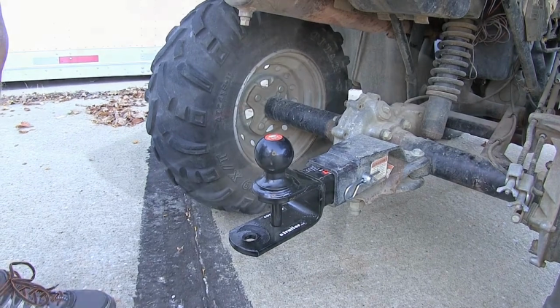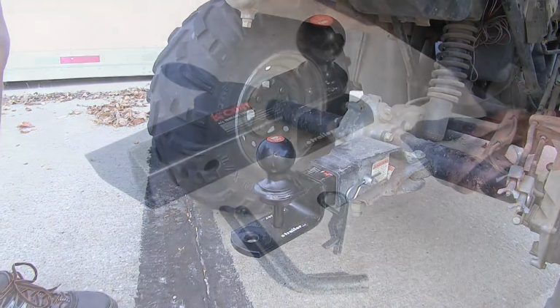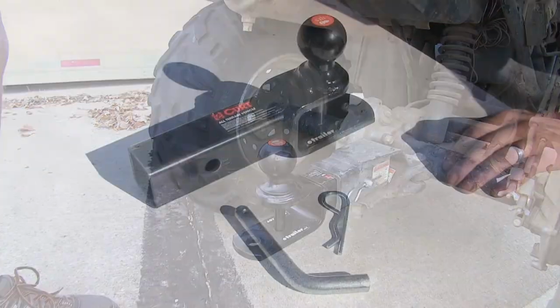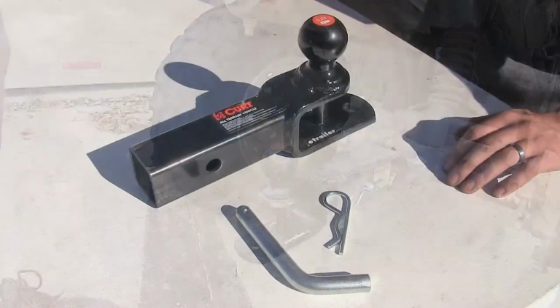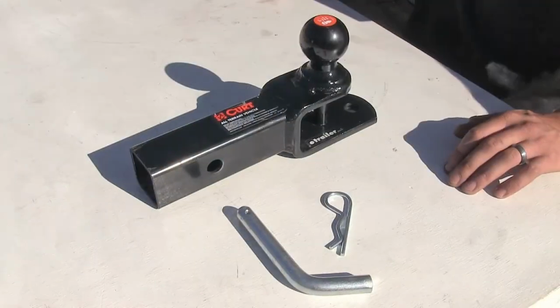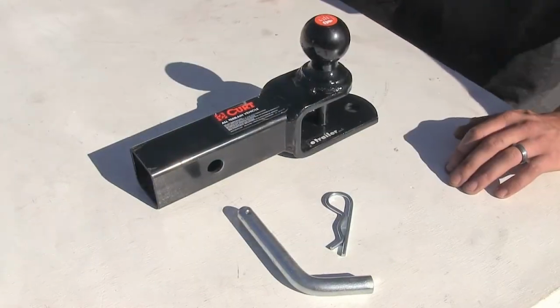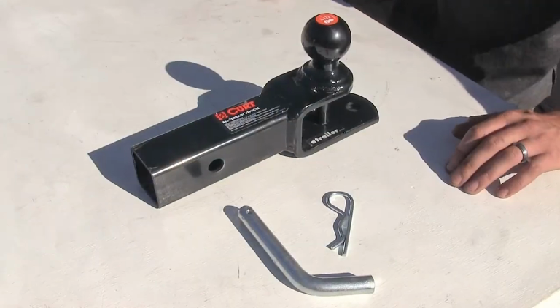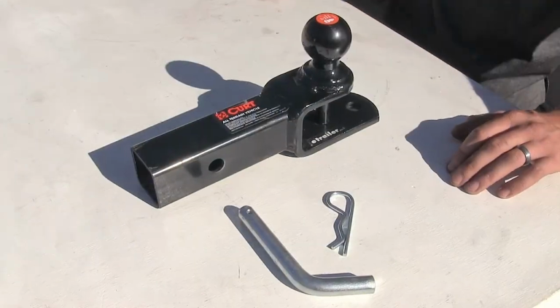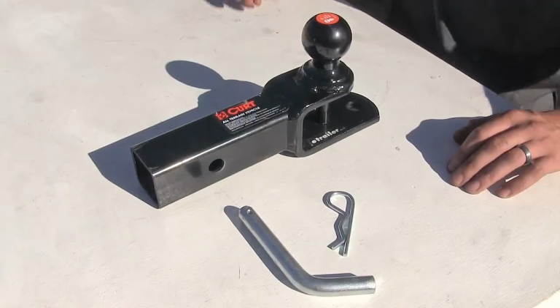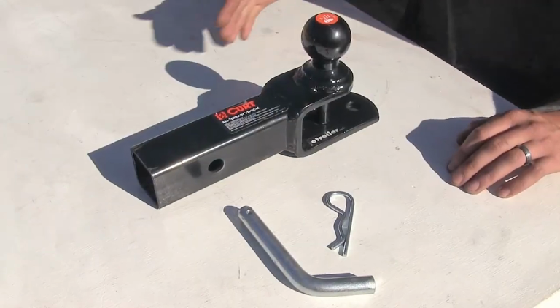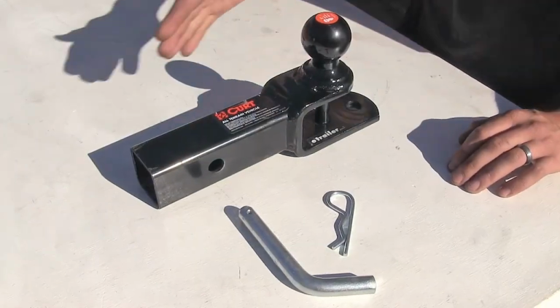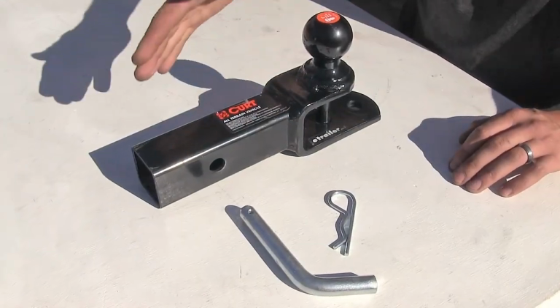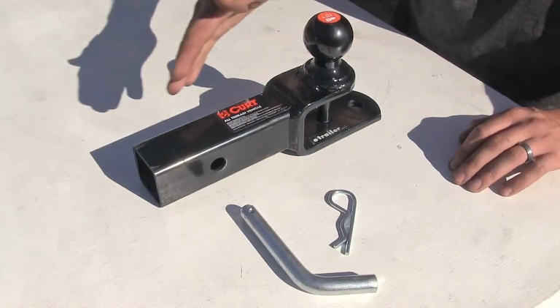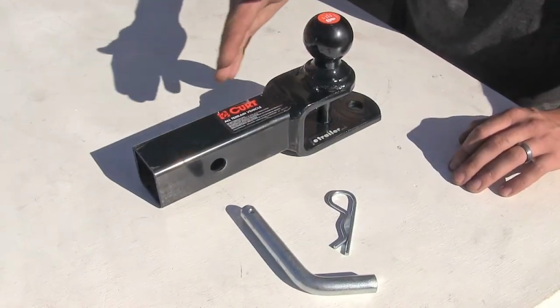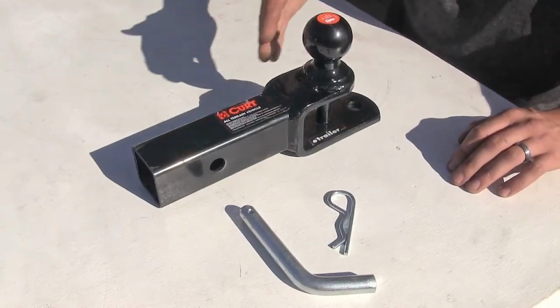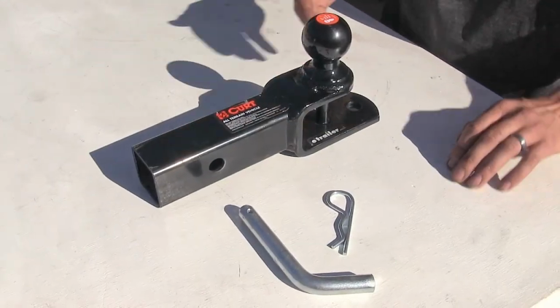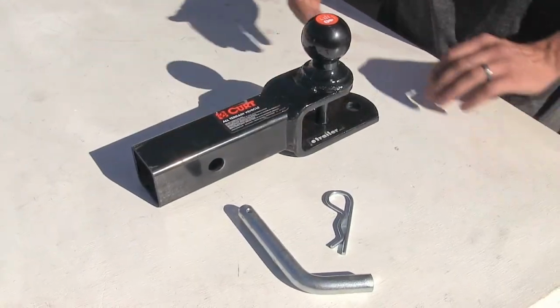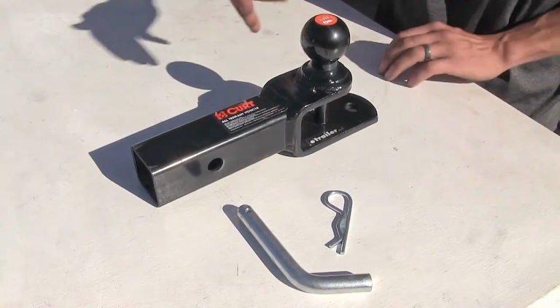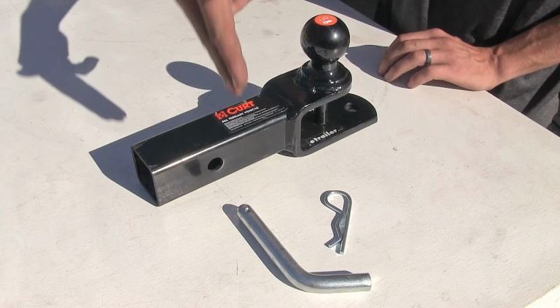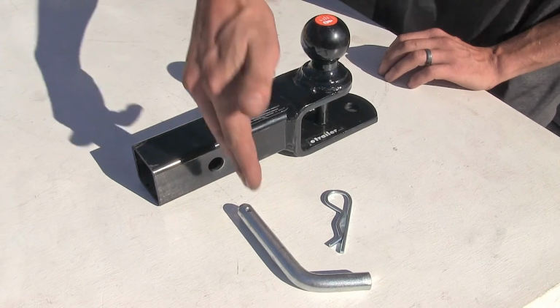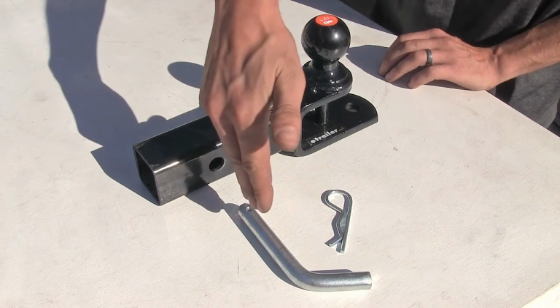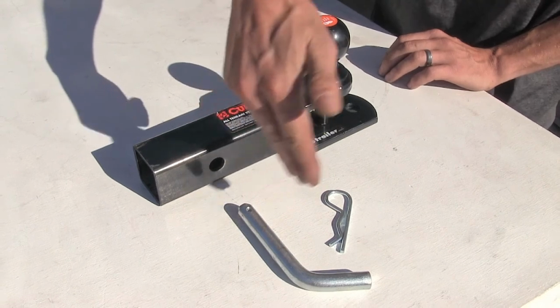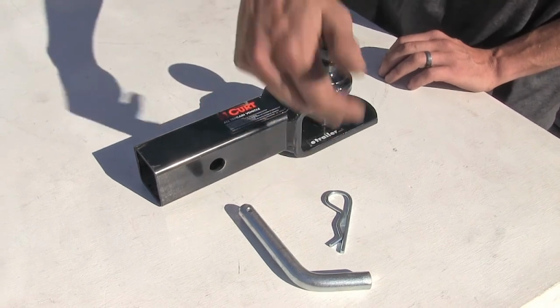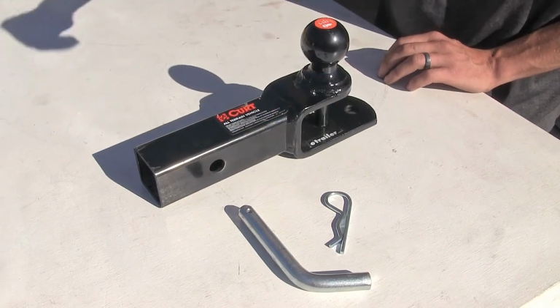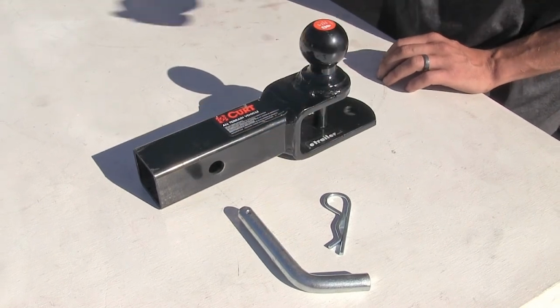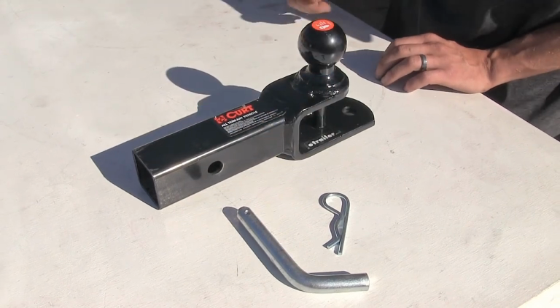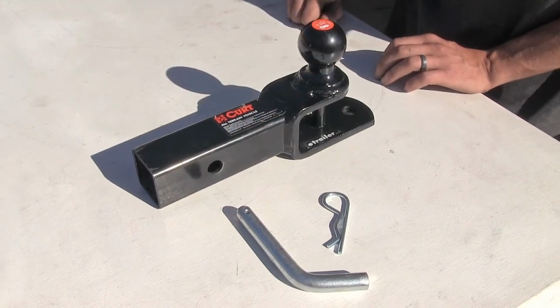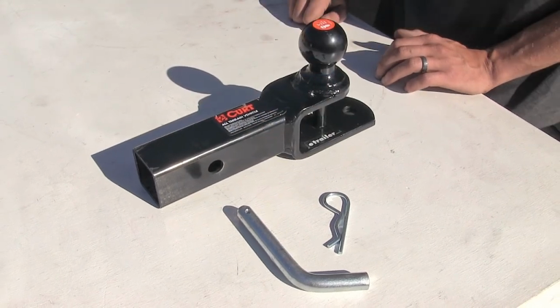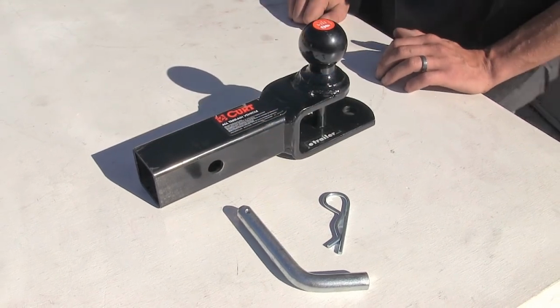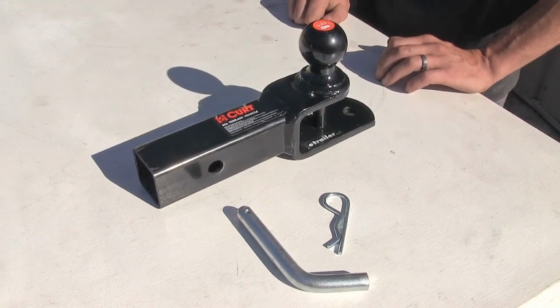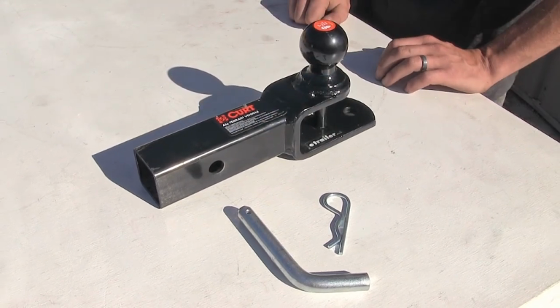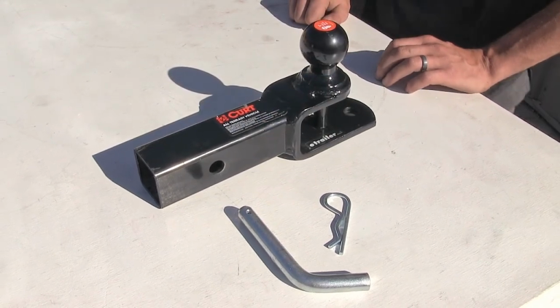Here's what our ball mount comes with: we have our ball mount and the included pin and clip to secure it to our ATV hitch.